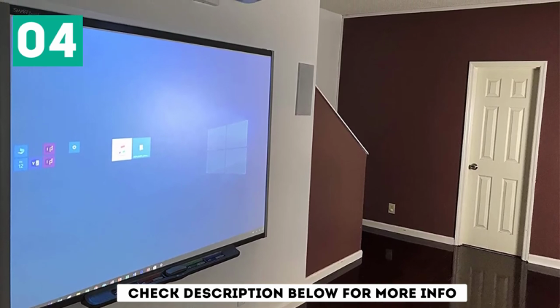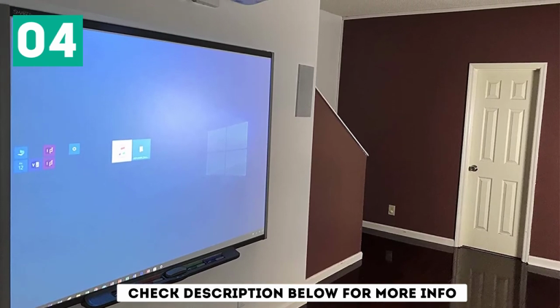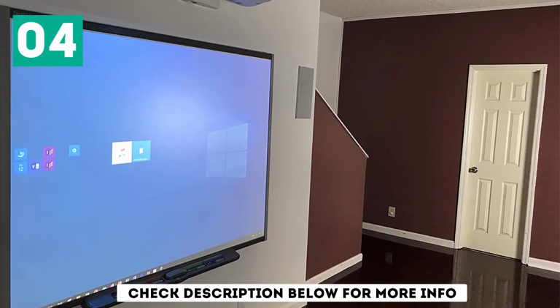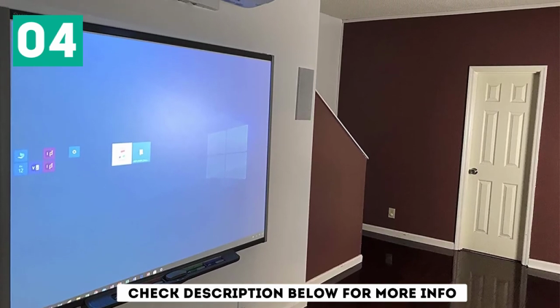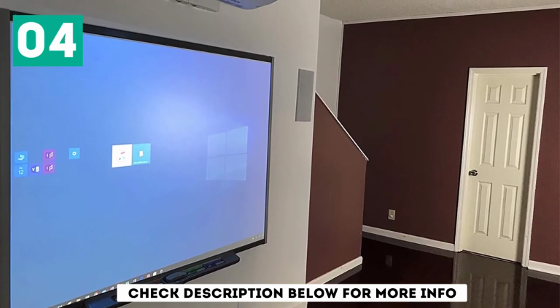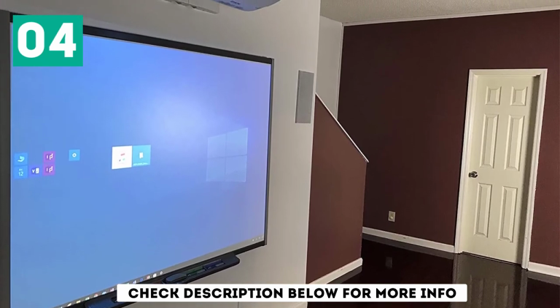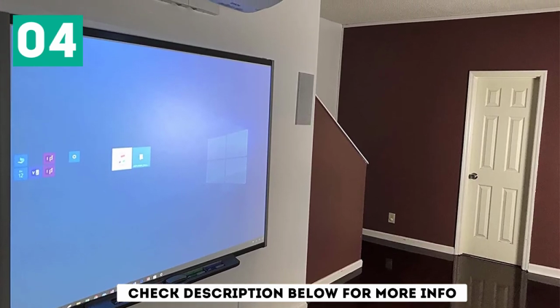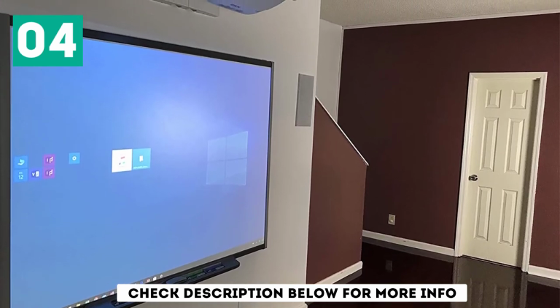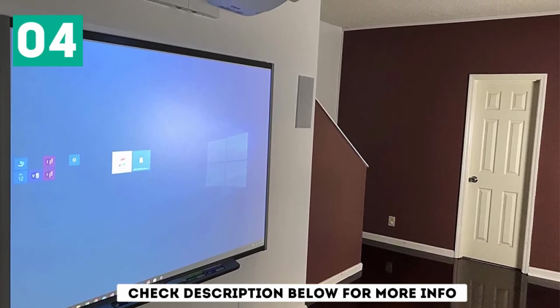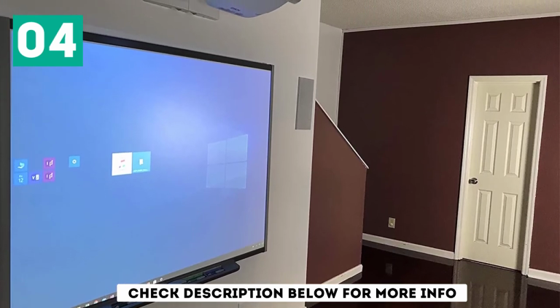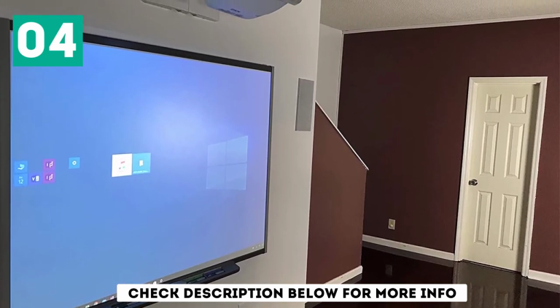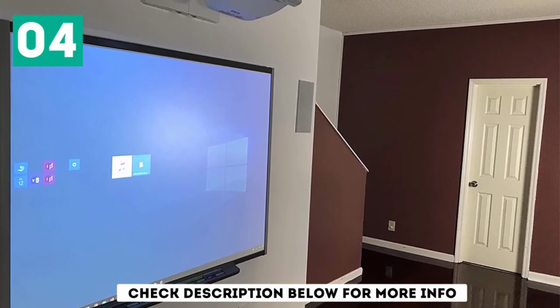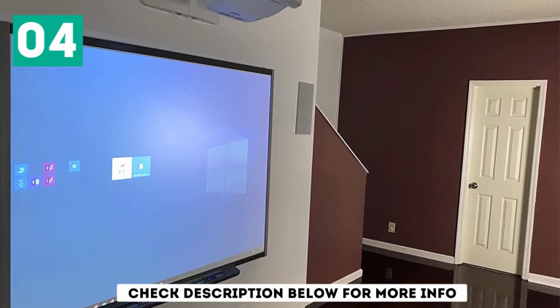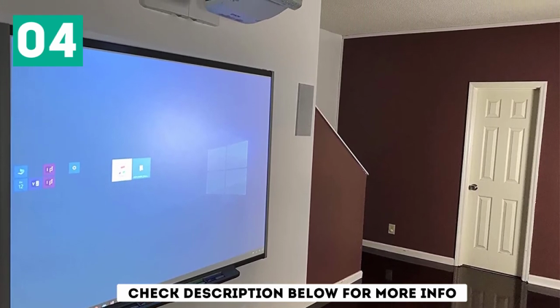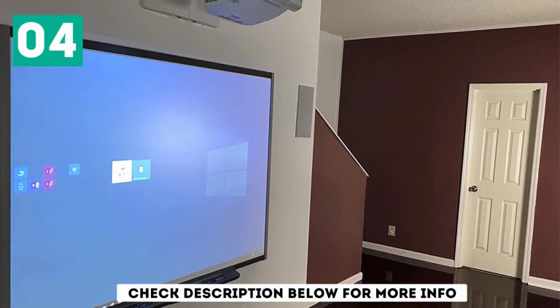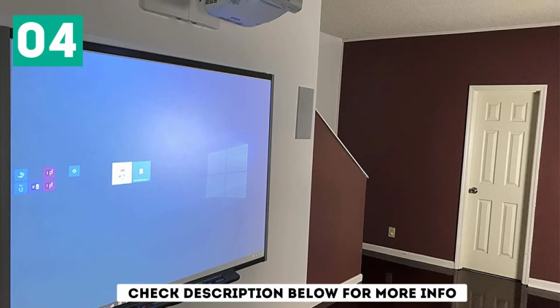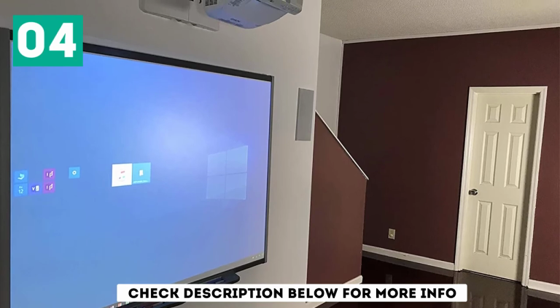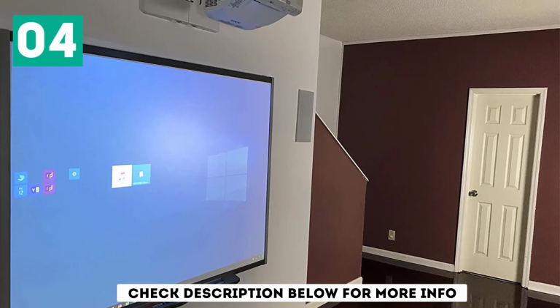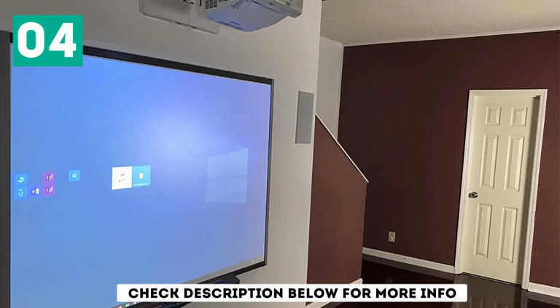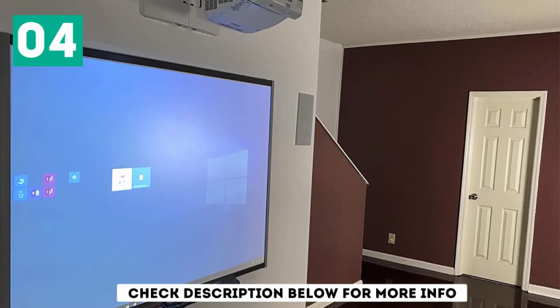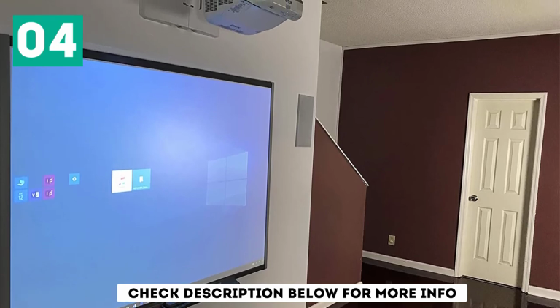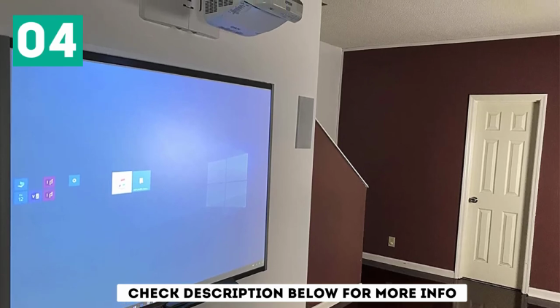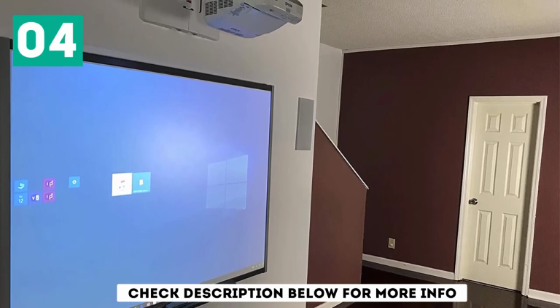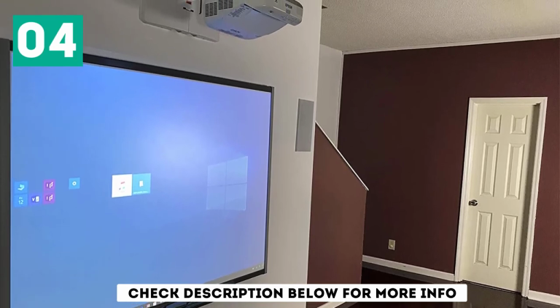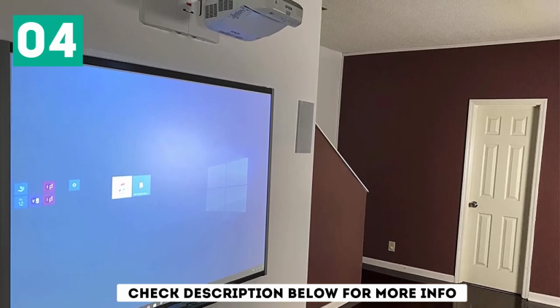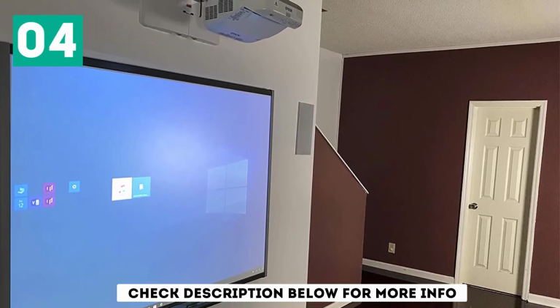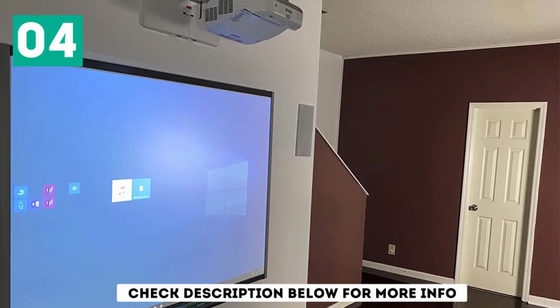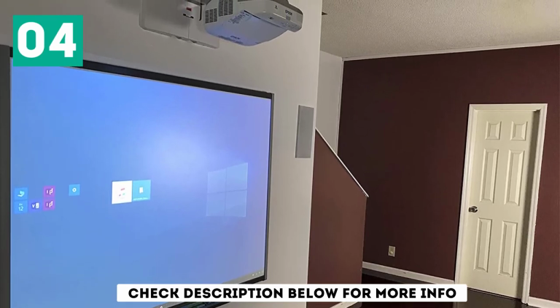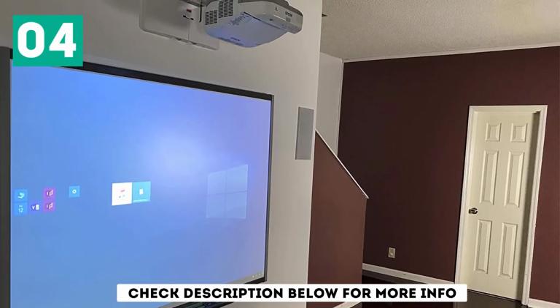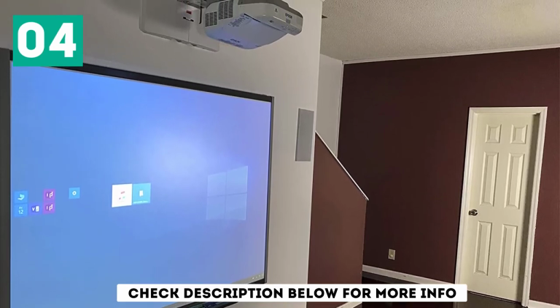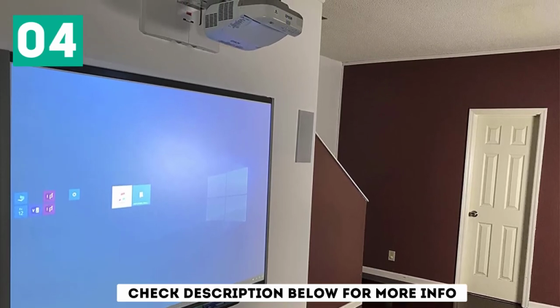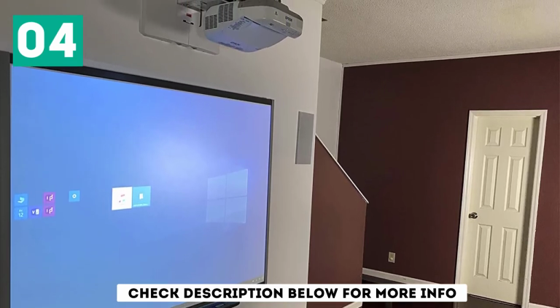Lessons can also be created and emailed to students, making it a great tool for the background of your online teaching.